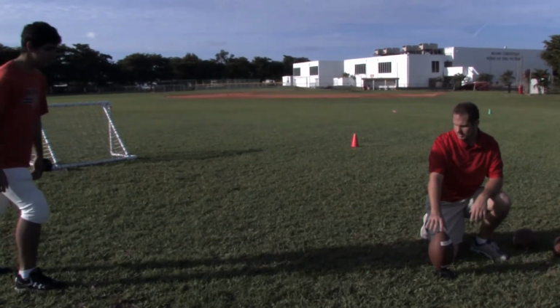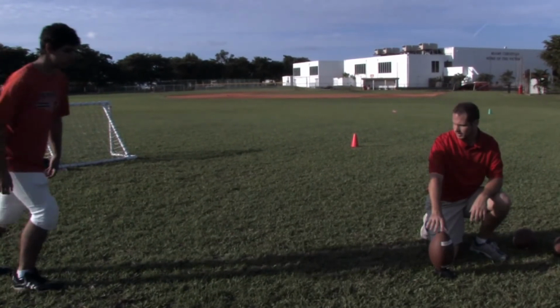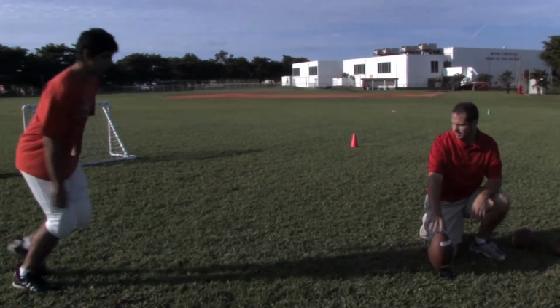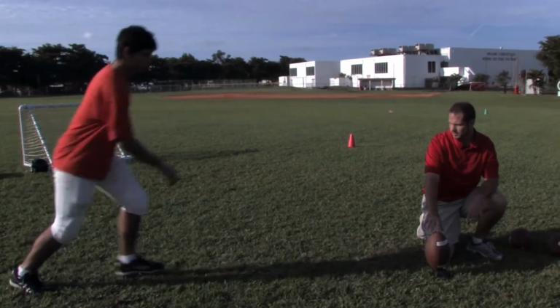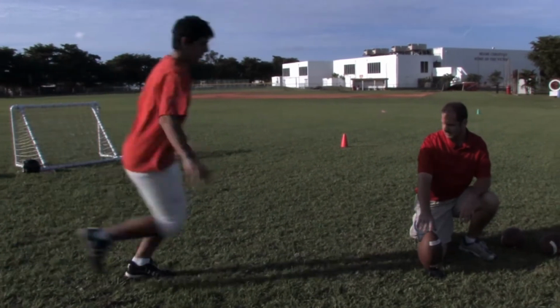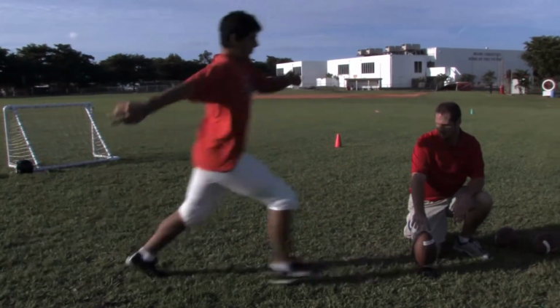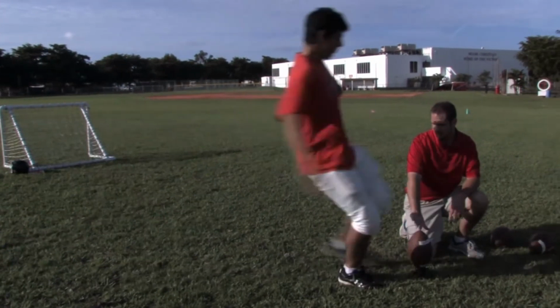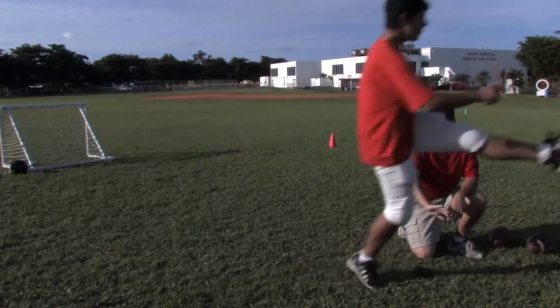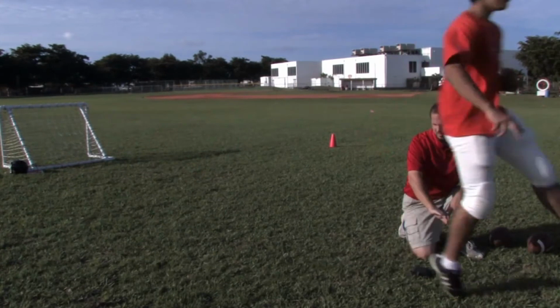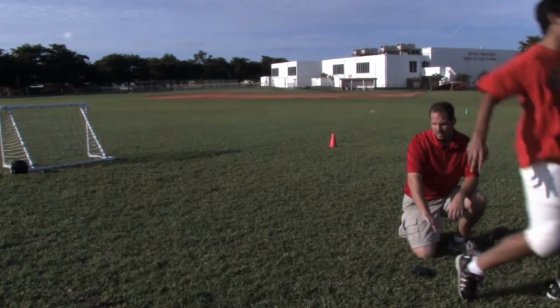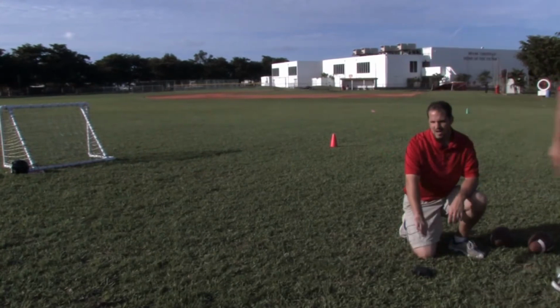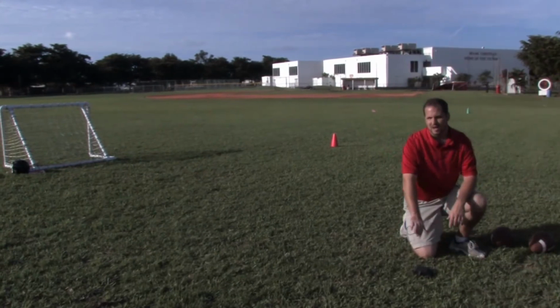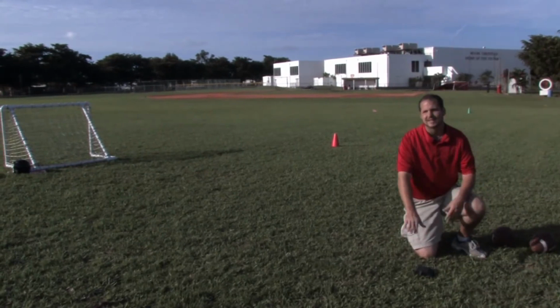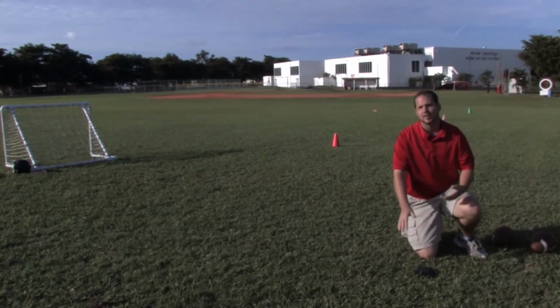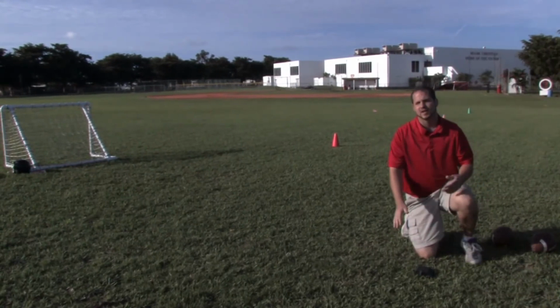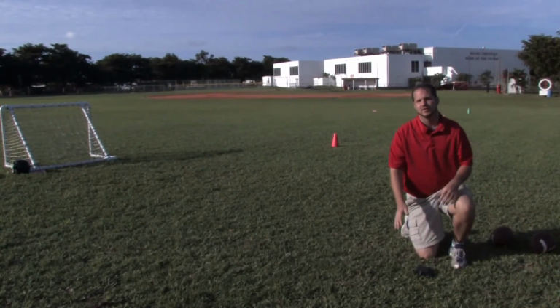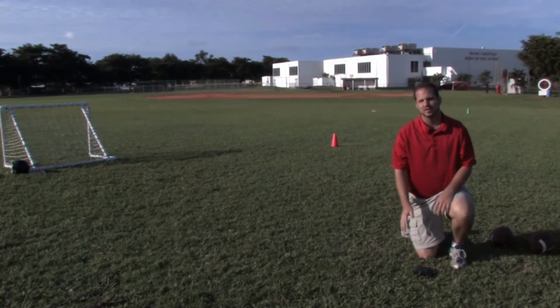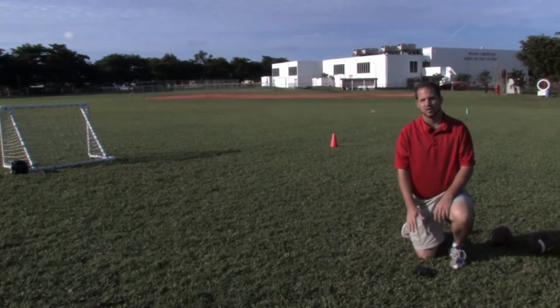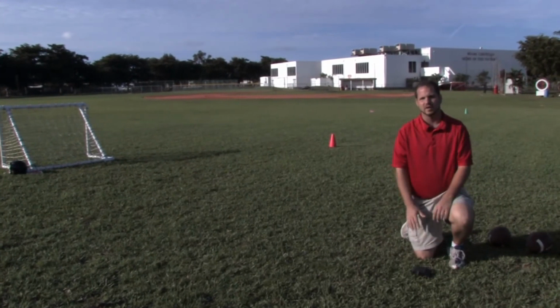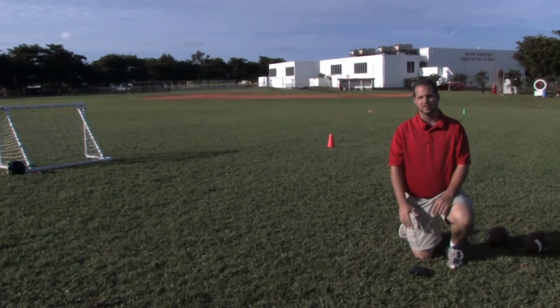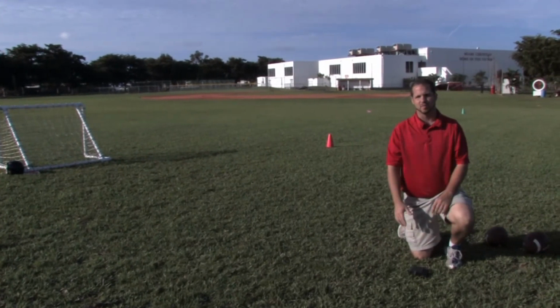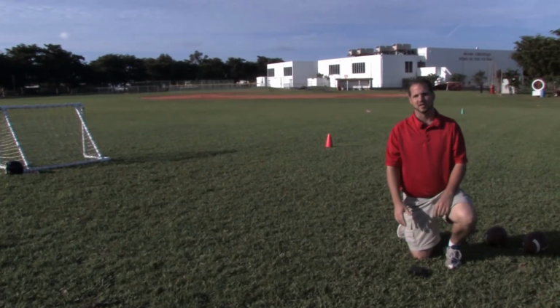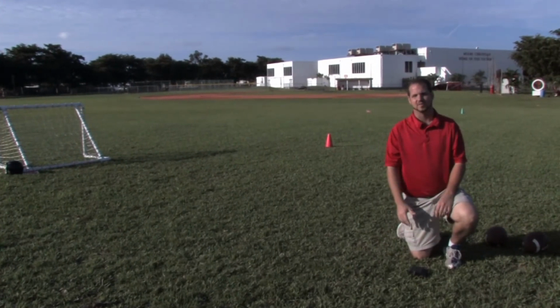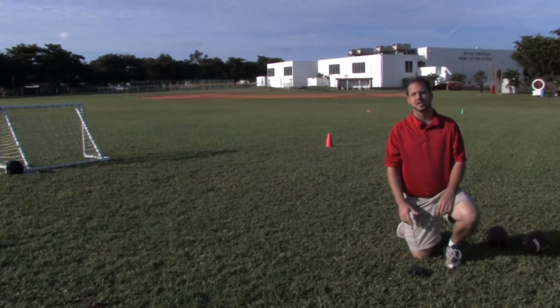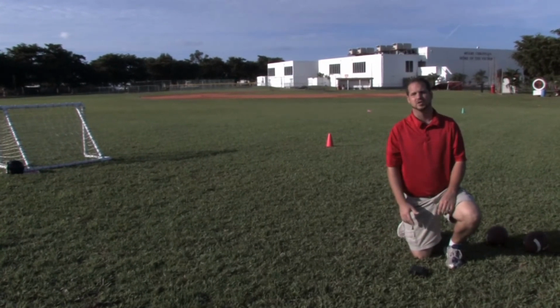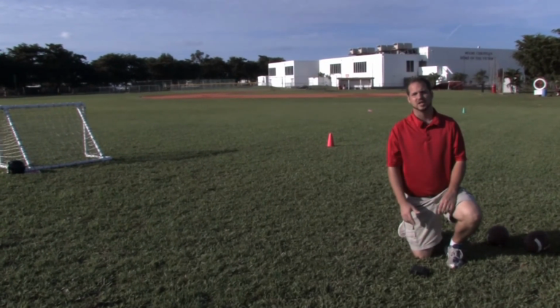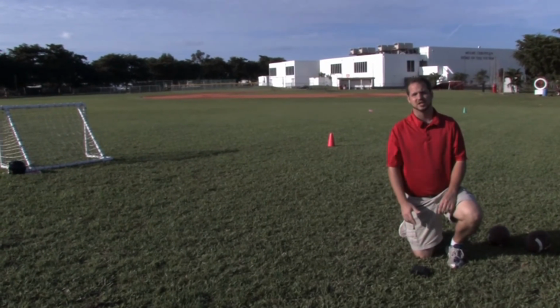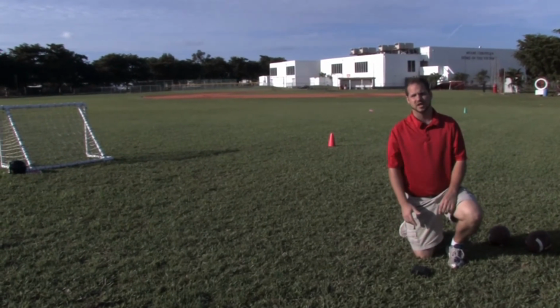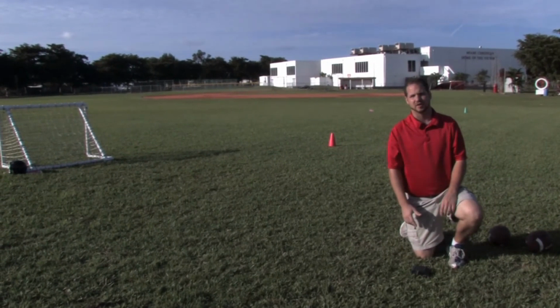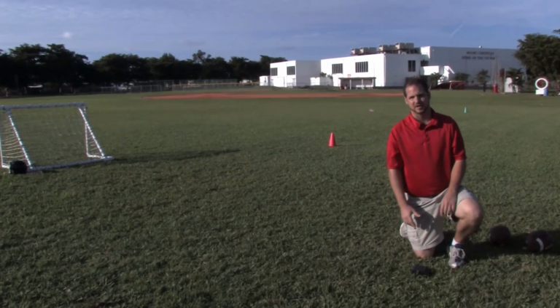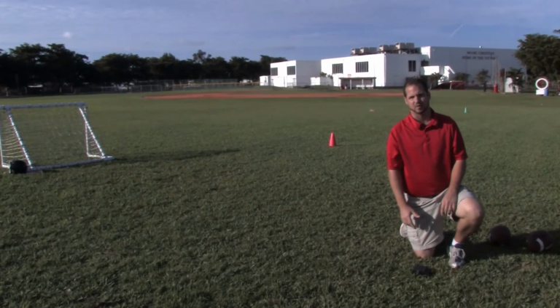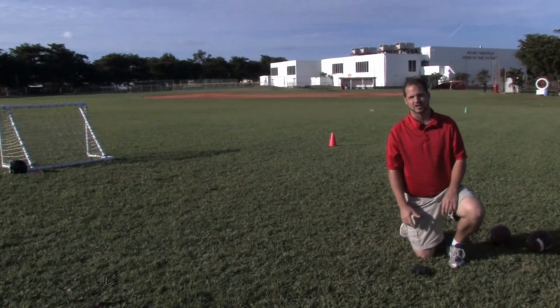Set. And that's how we kick a field goal in football. This has been Coach Jesse Shale. Thanks for watching.